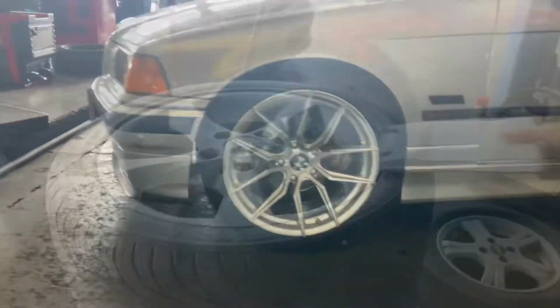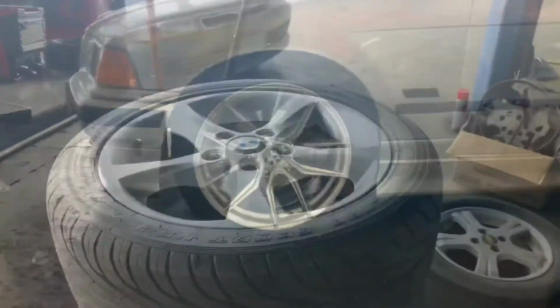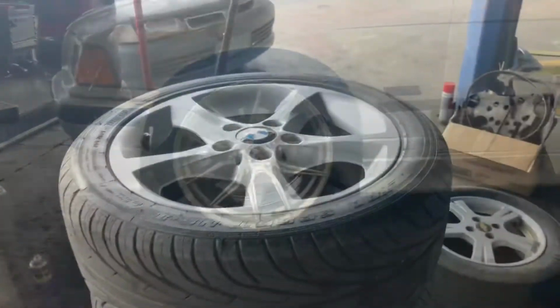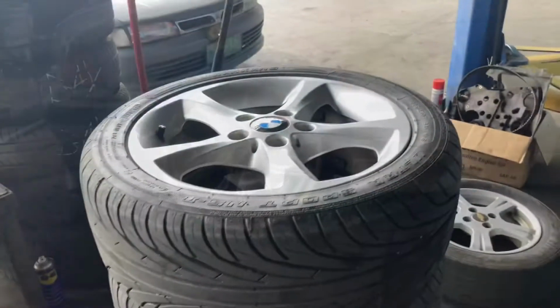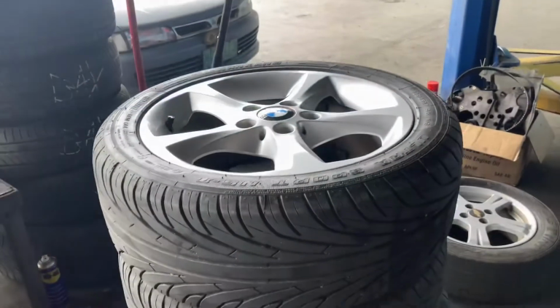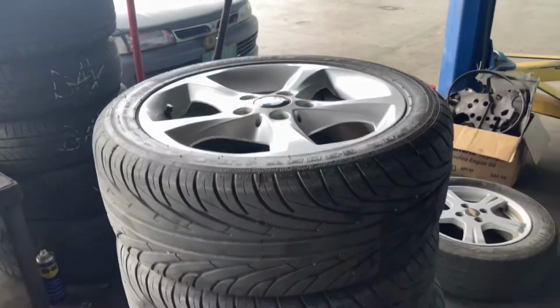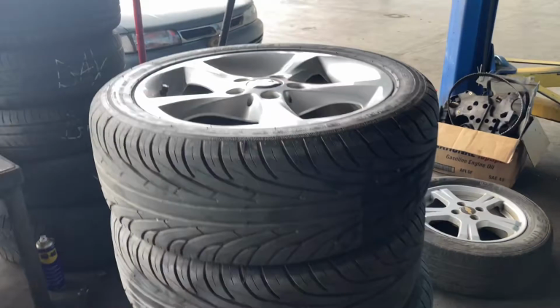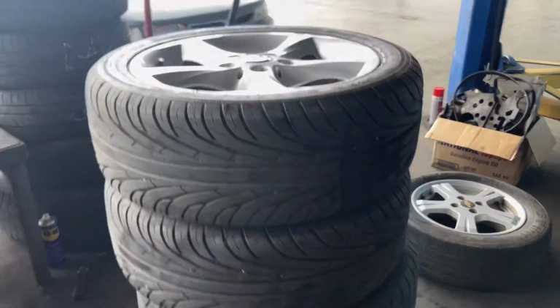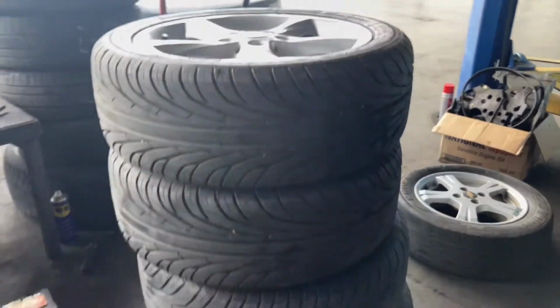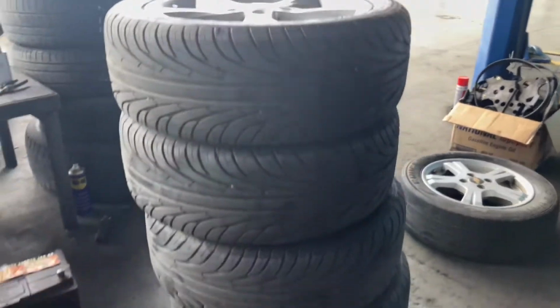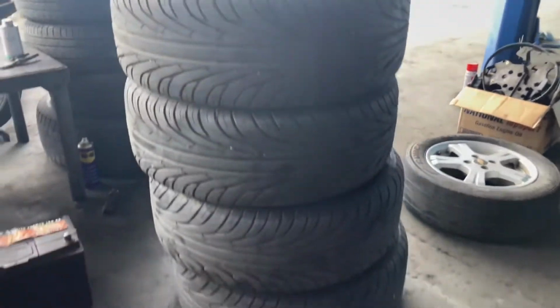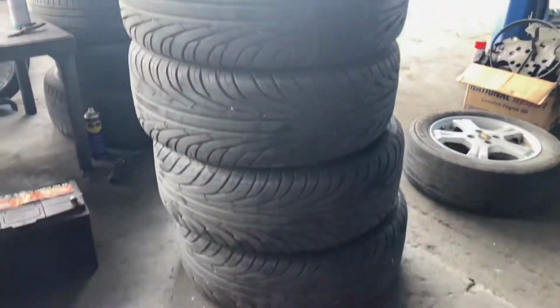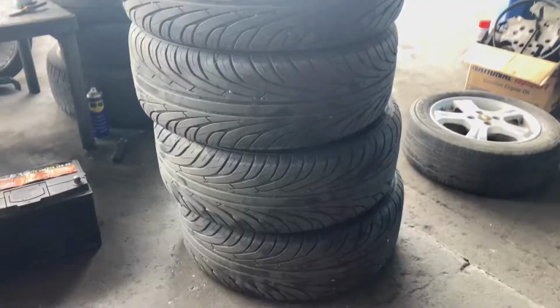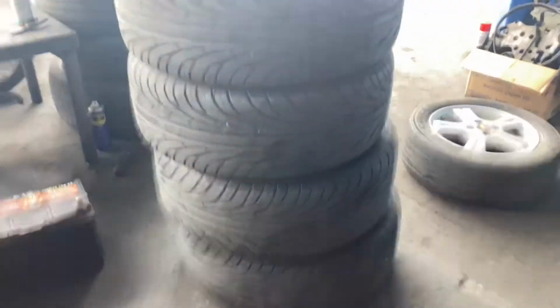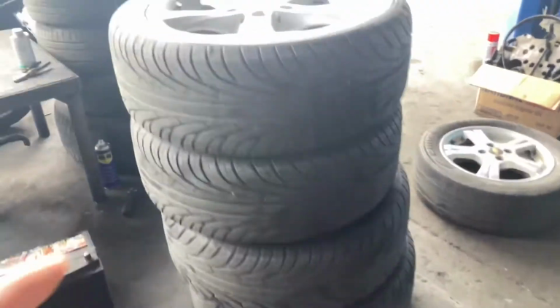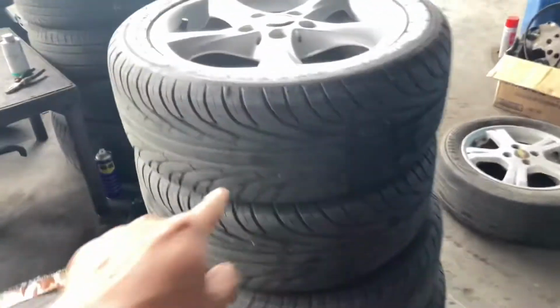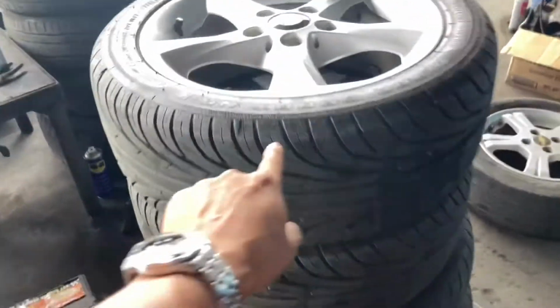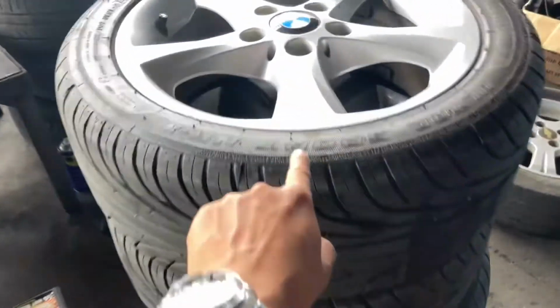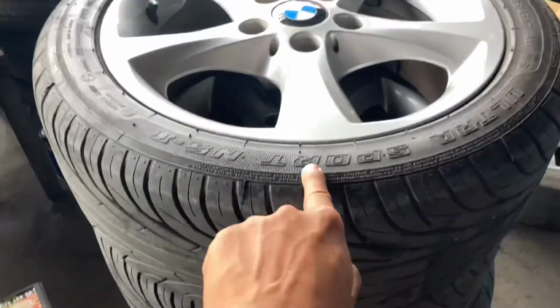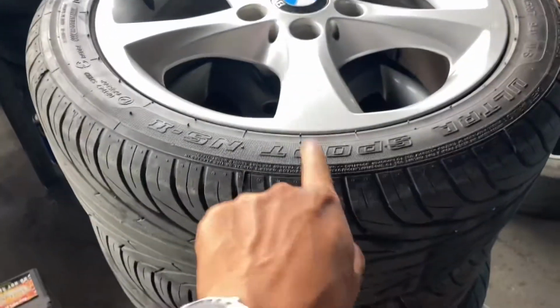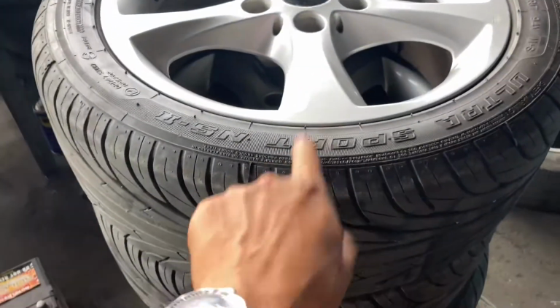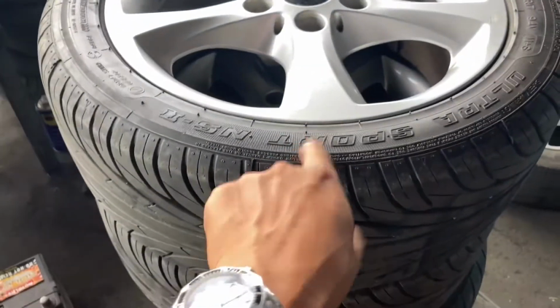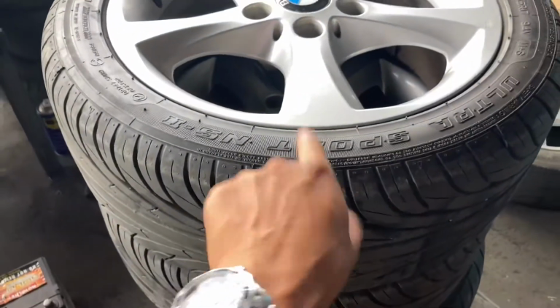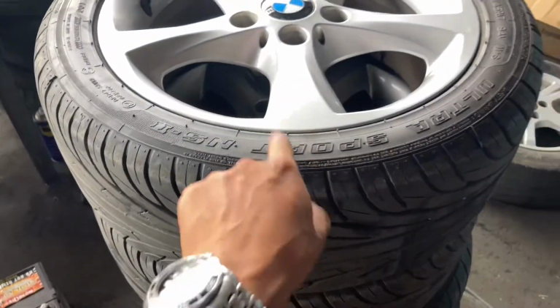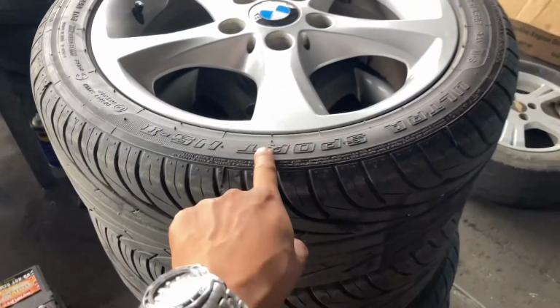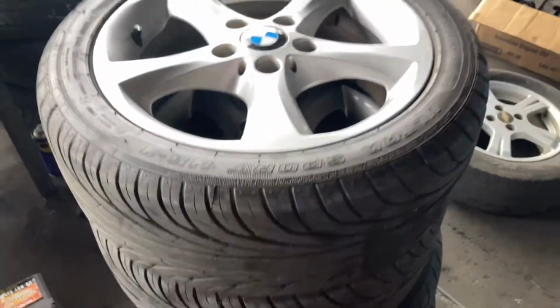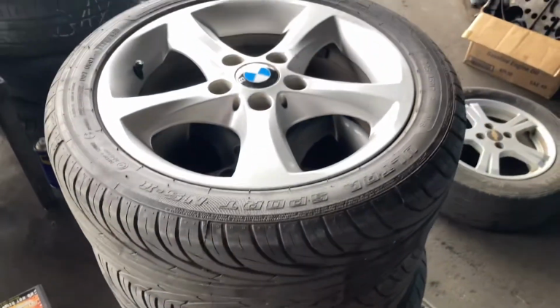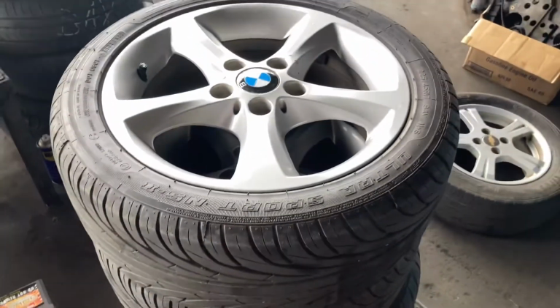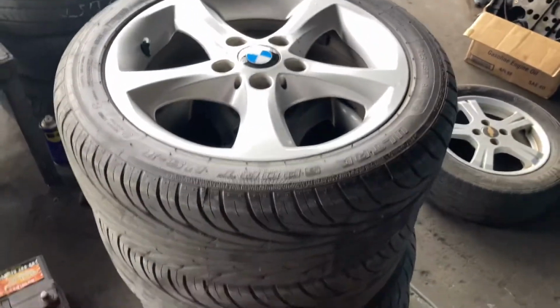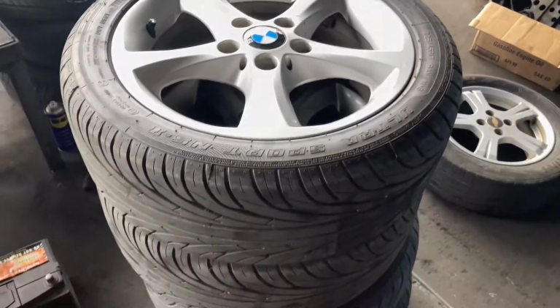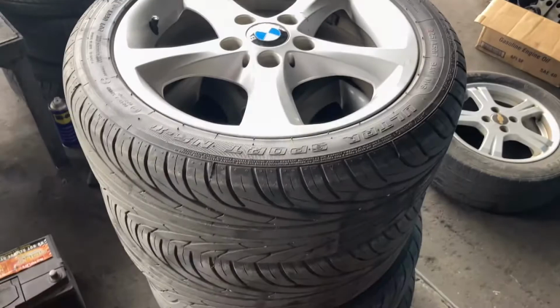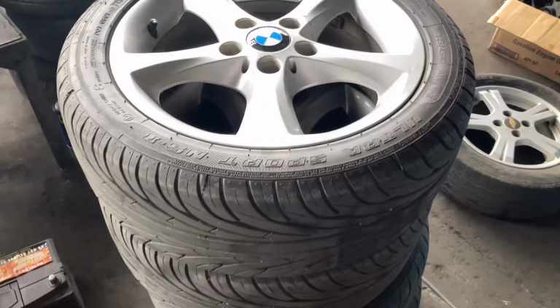These are the old mags and tires — brand new too, but I'm not selling these. These are really nice mags.